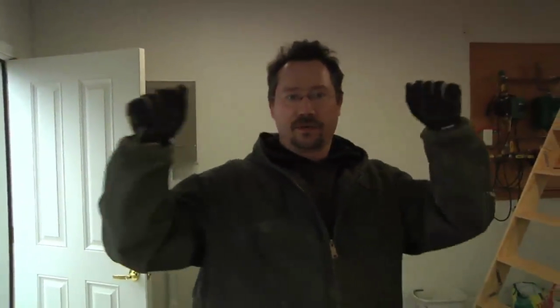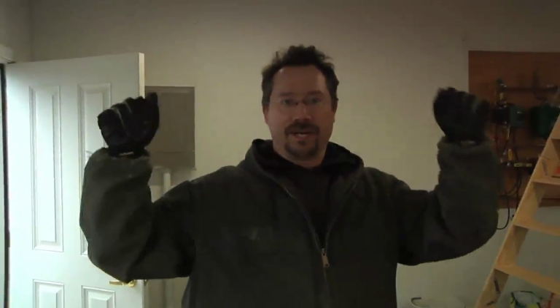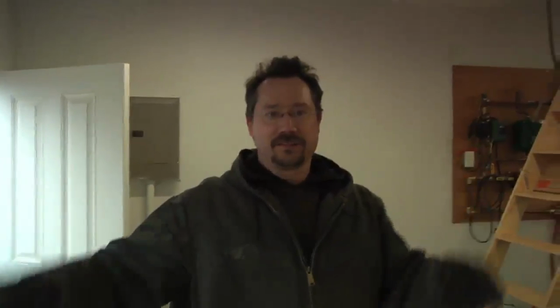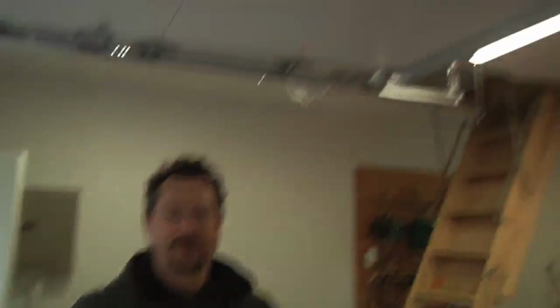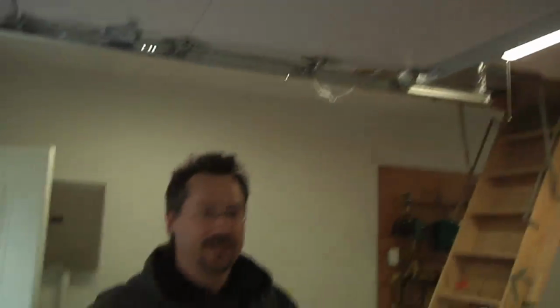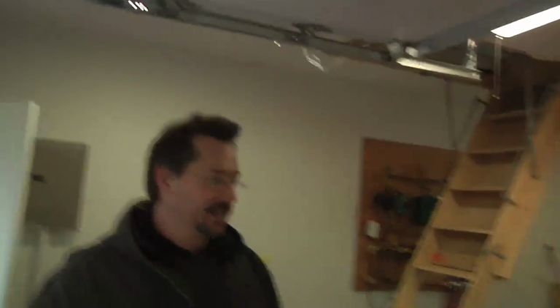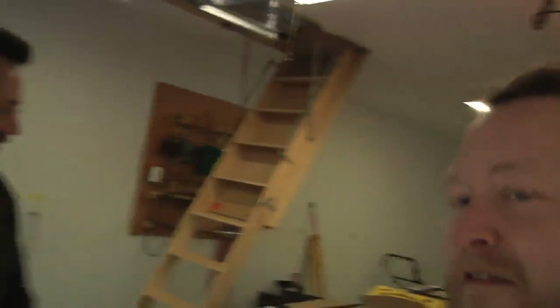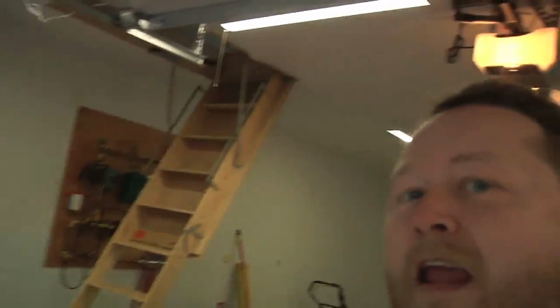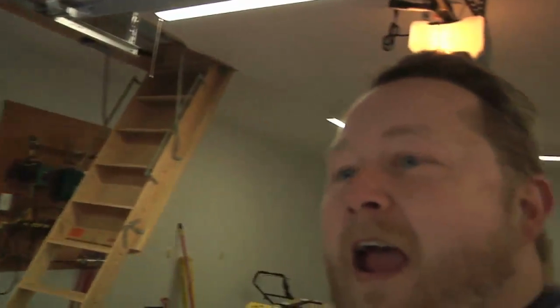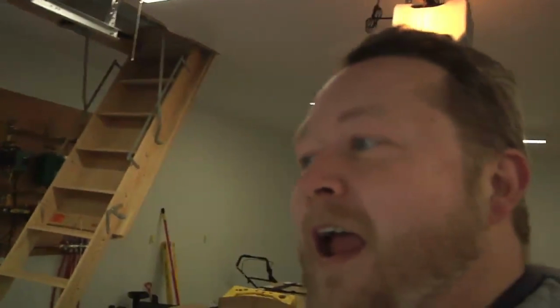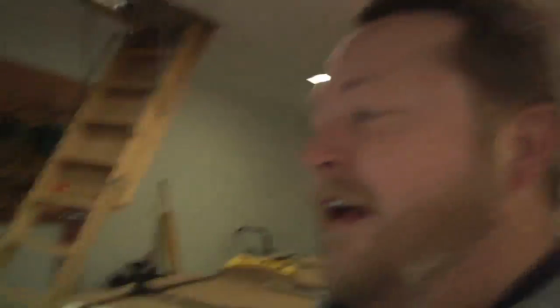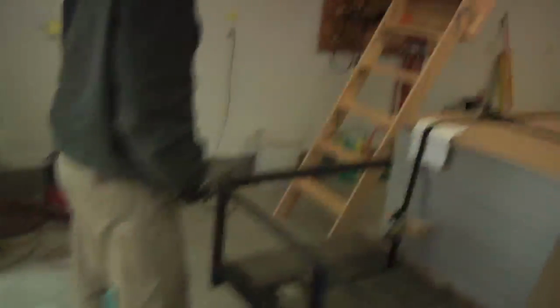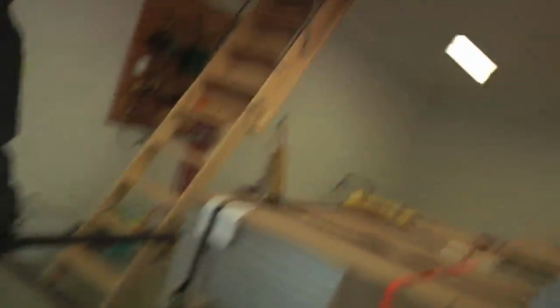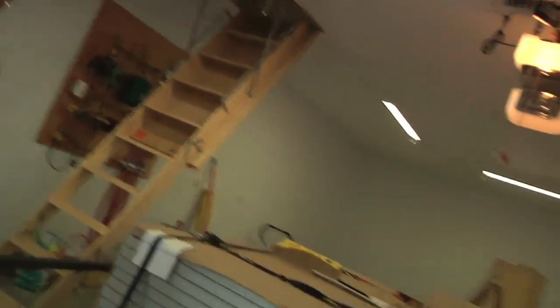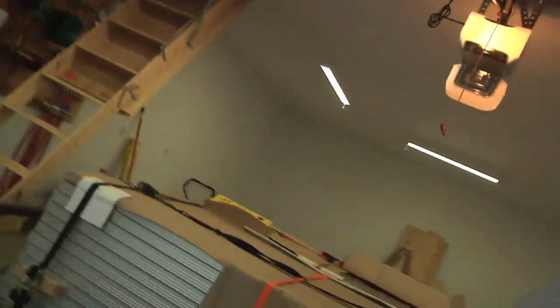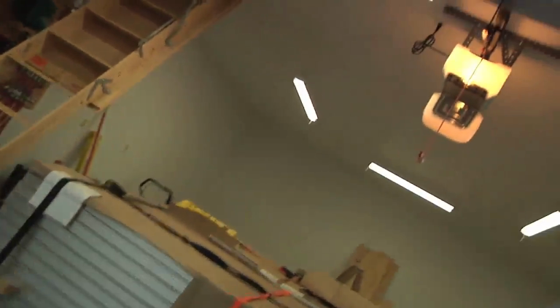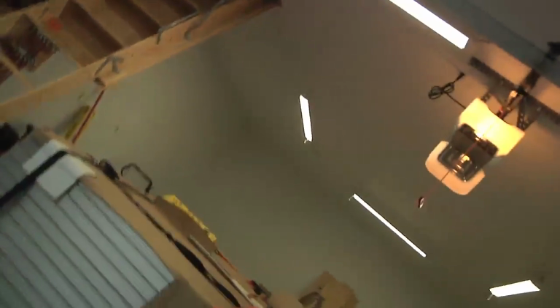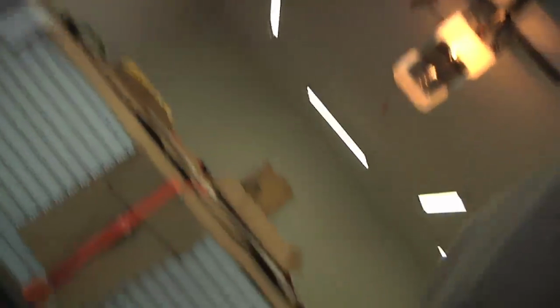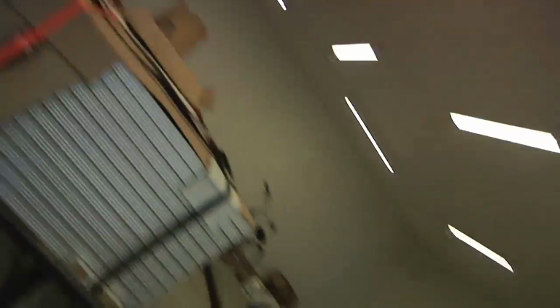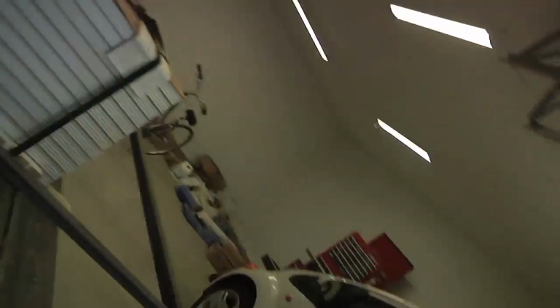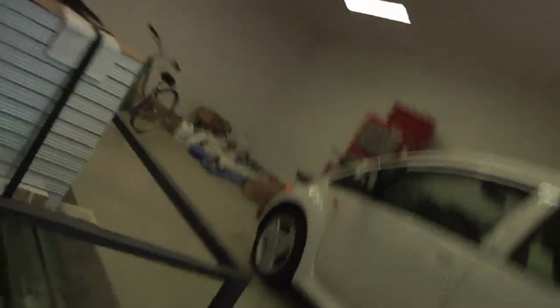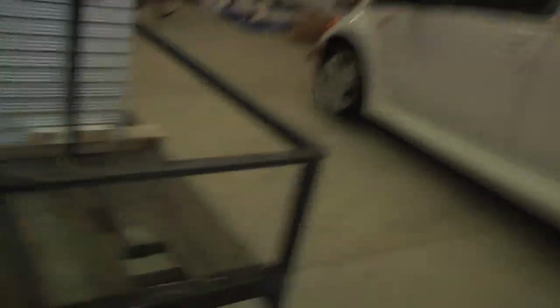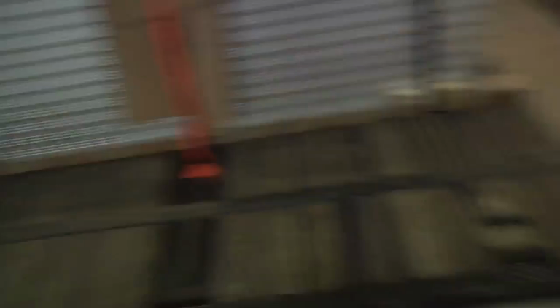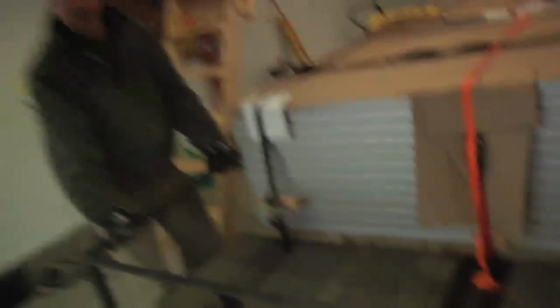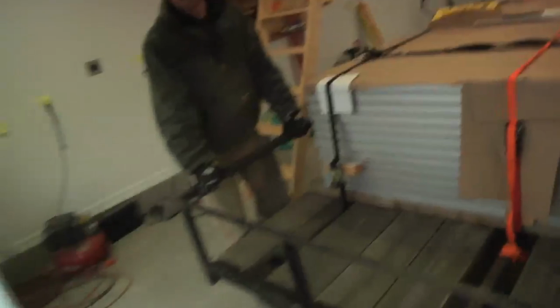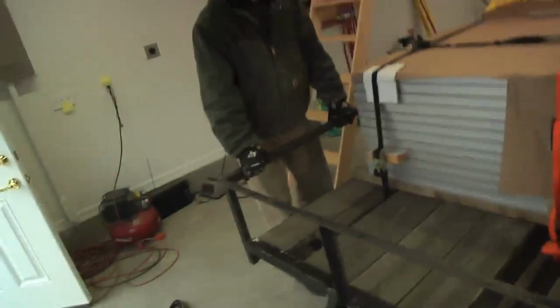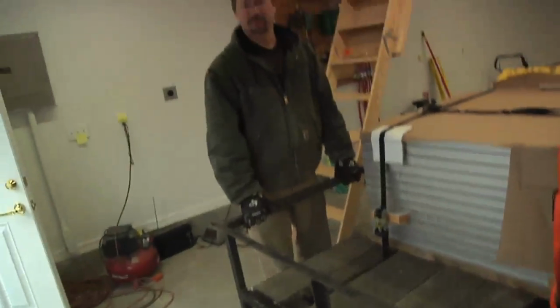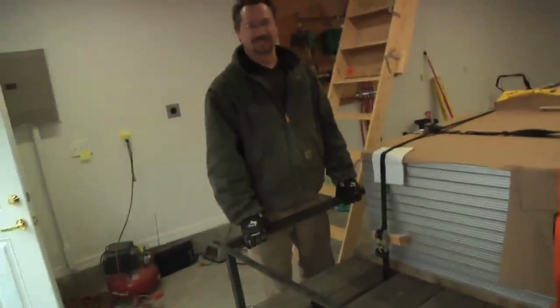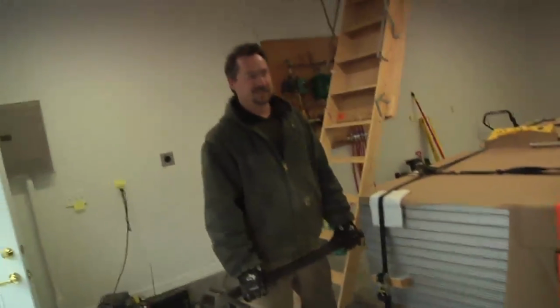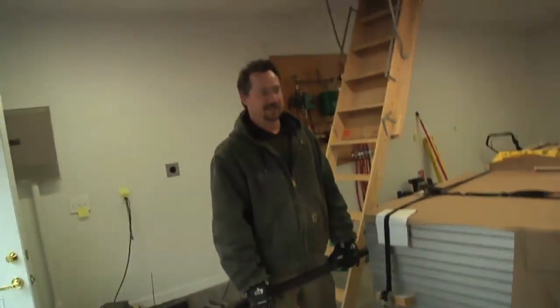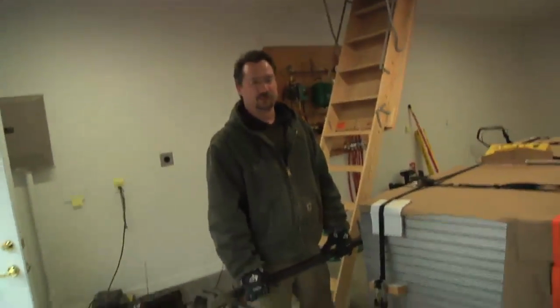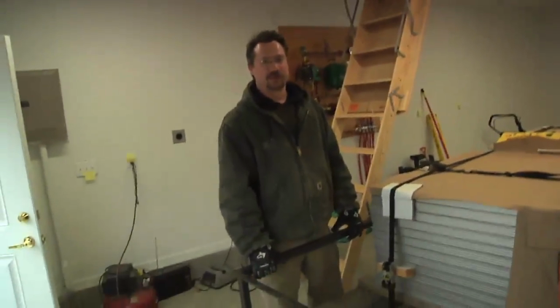Solar panels in my garage — yay! No sense unloading them; that would be, I don't know, work.